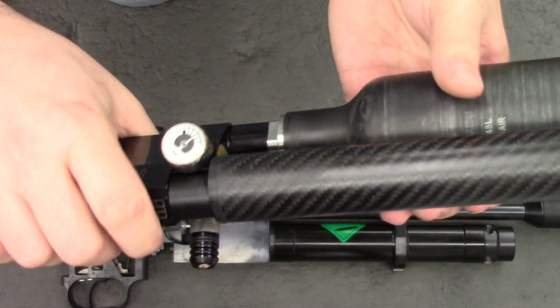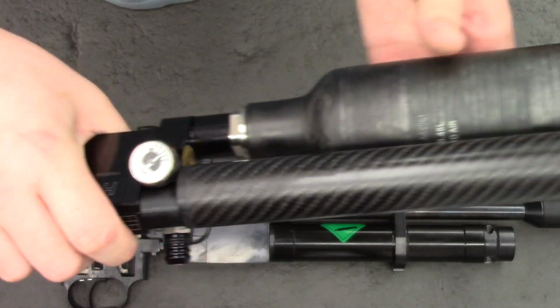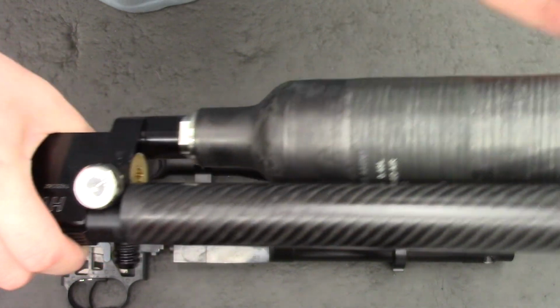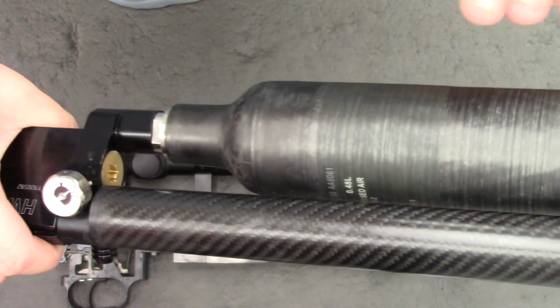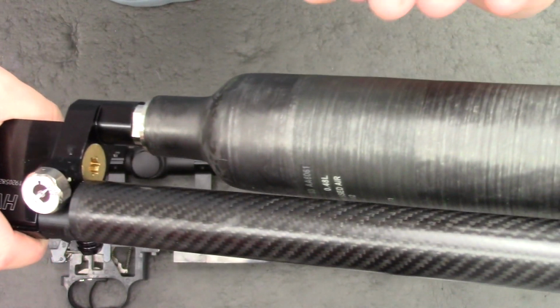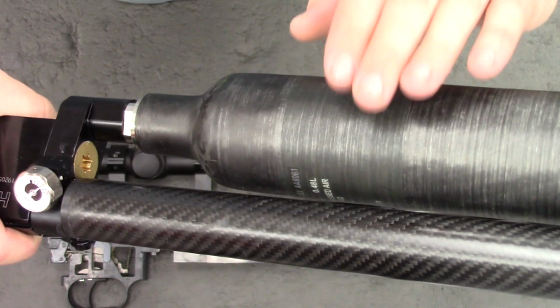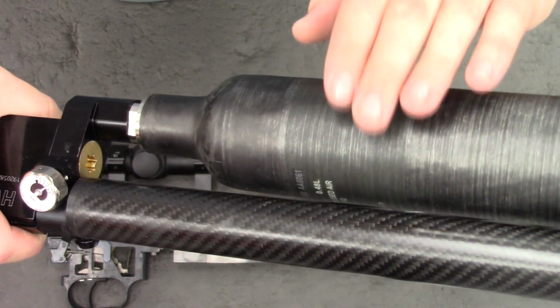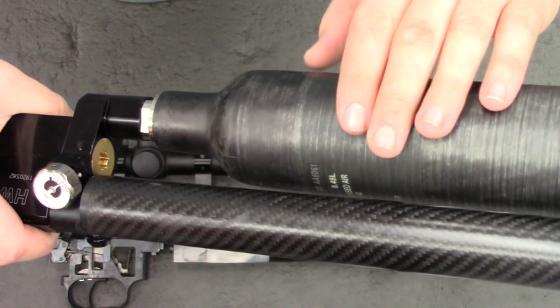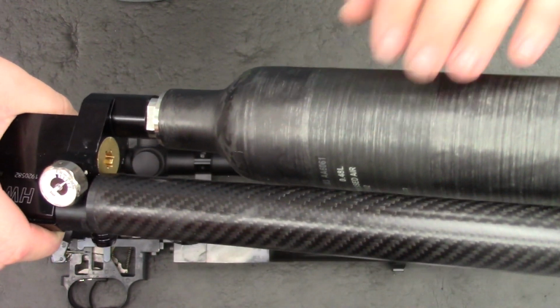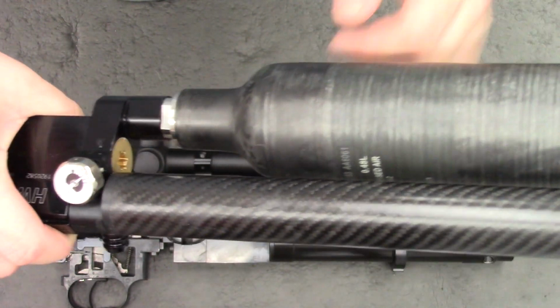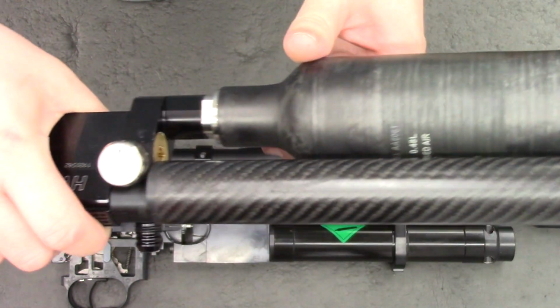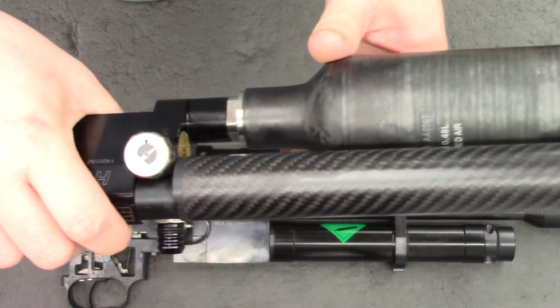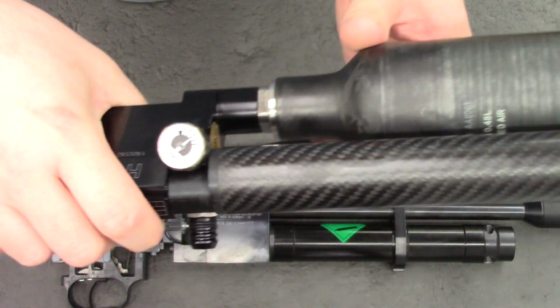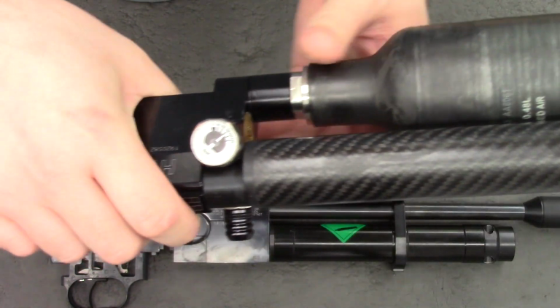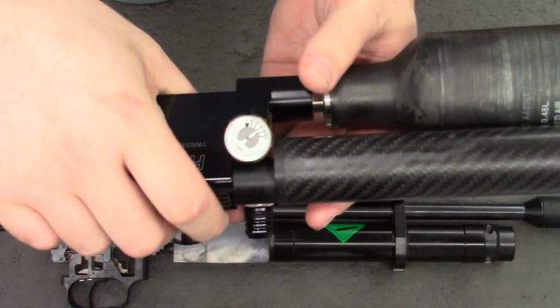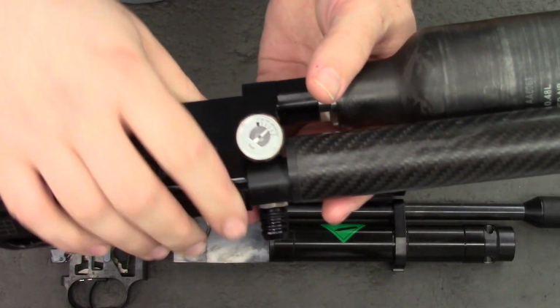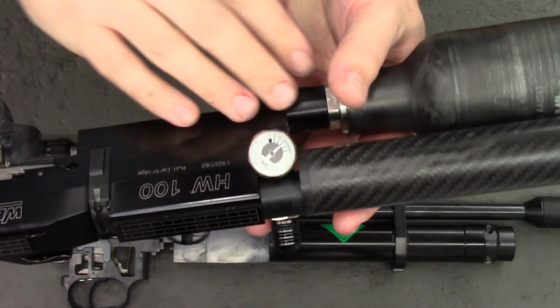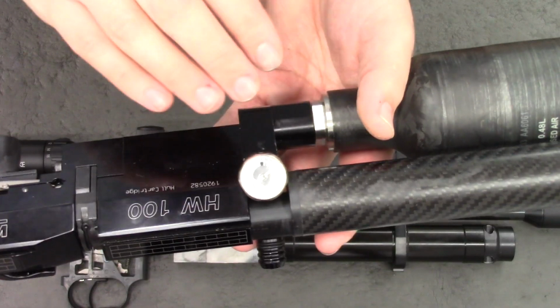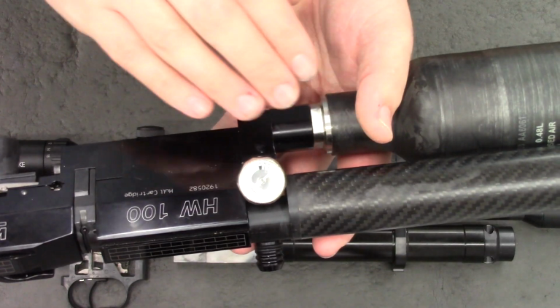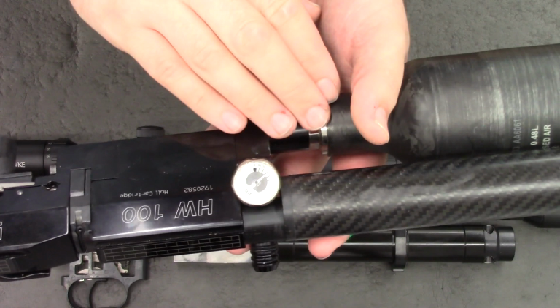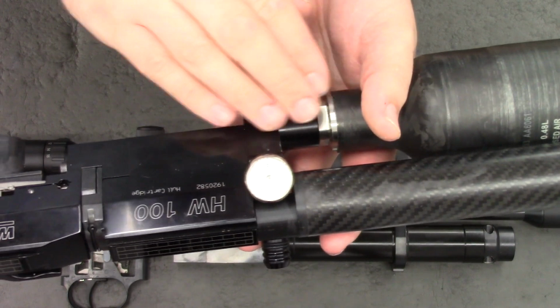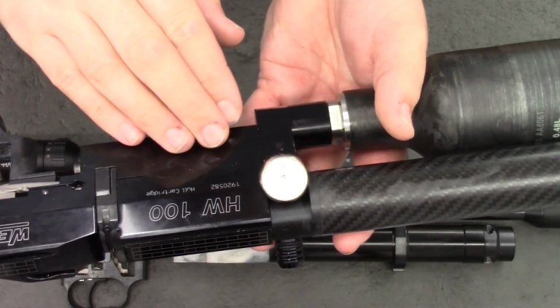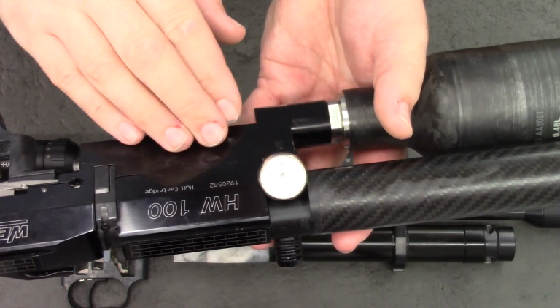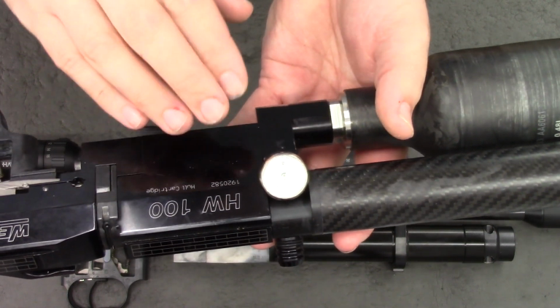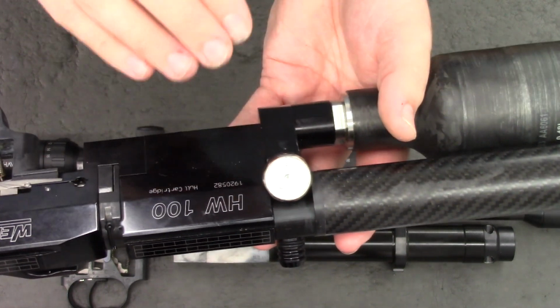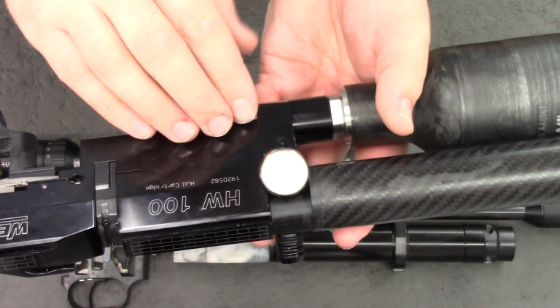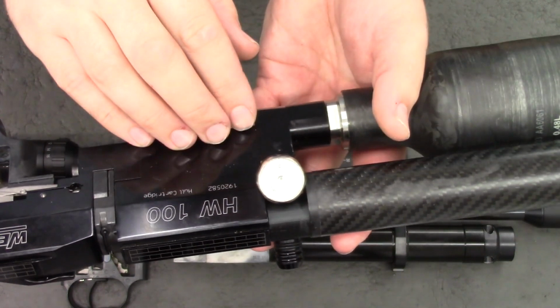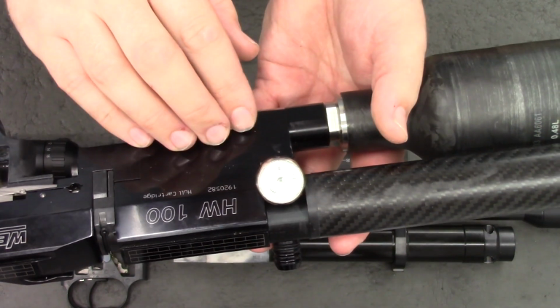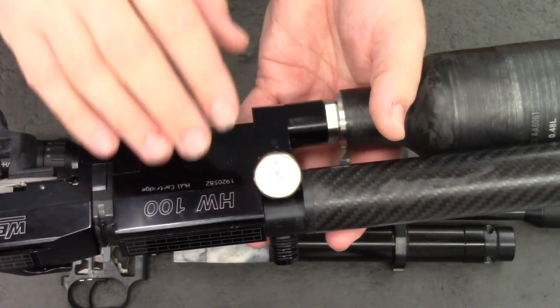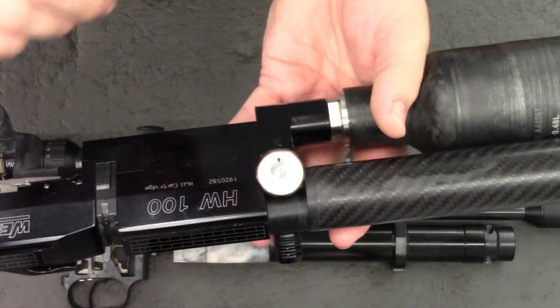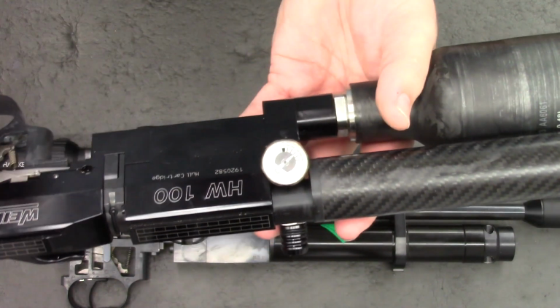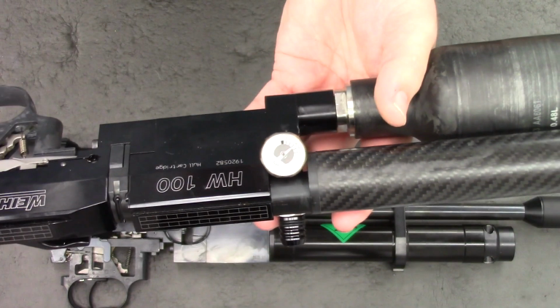You're not going to lose all the pressure that's built up in the bottle. However, you will have to drain all the air out of the rifle and the regulator.